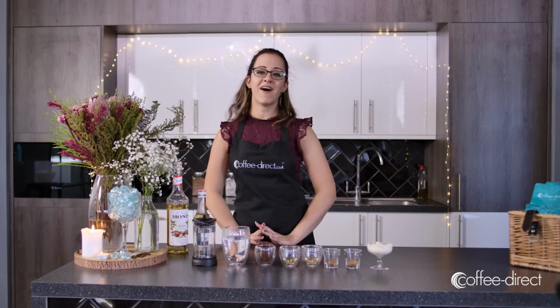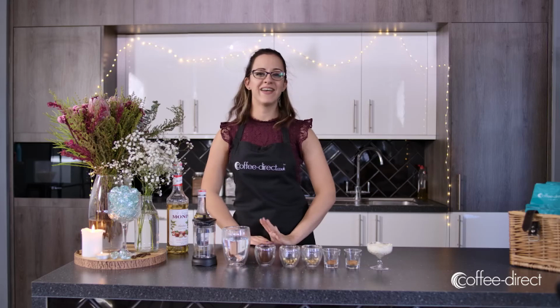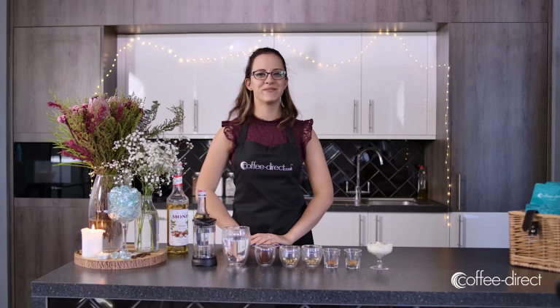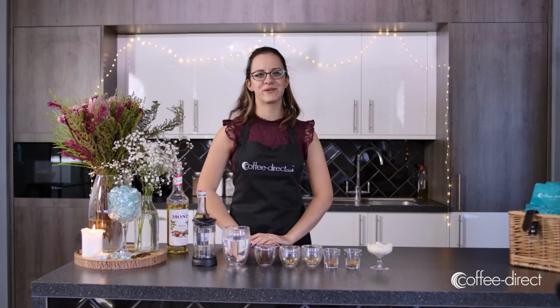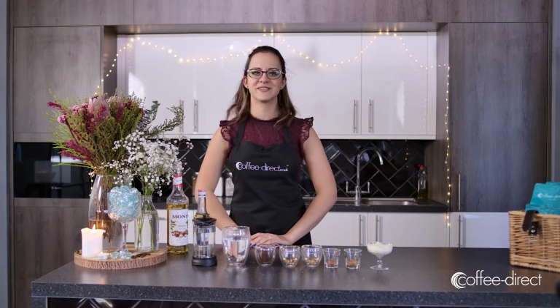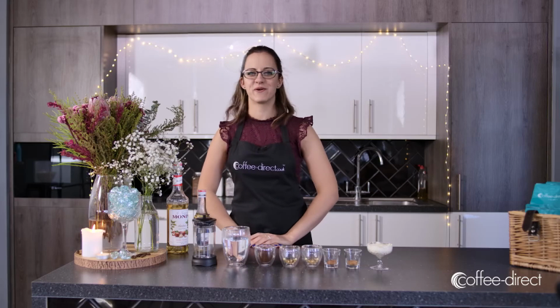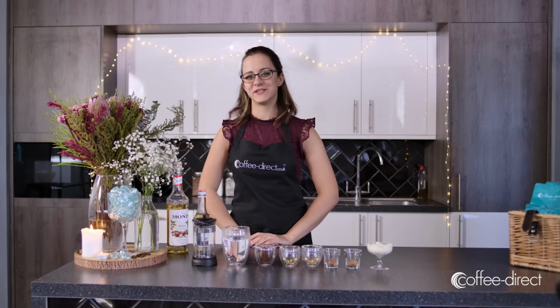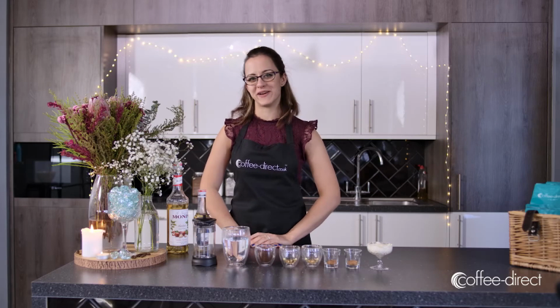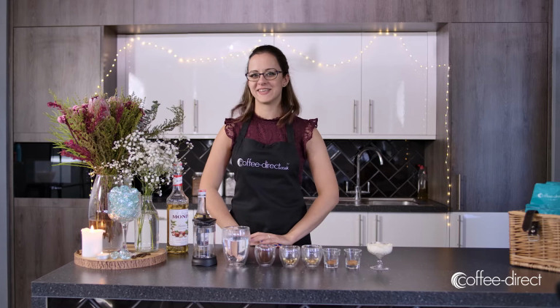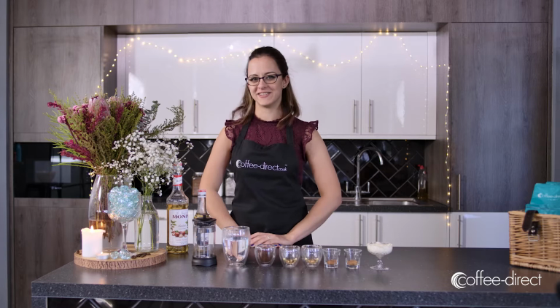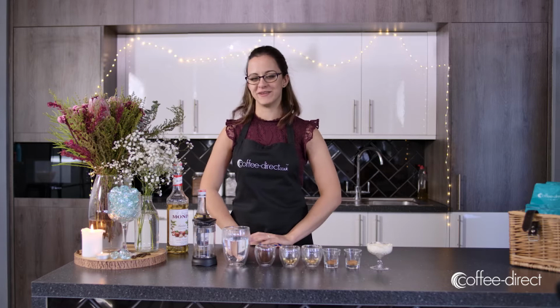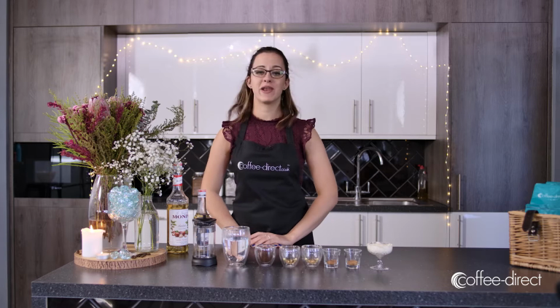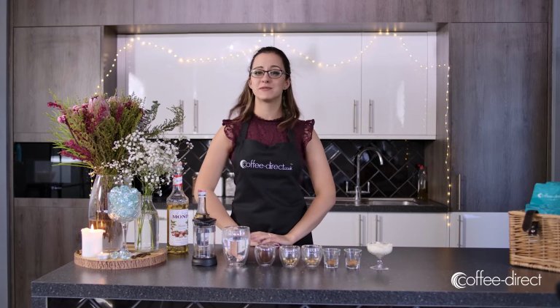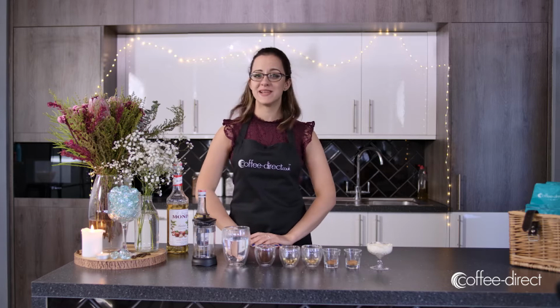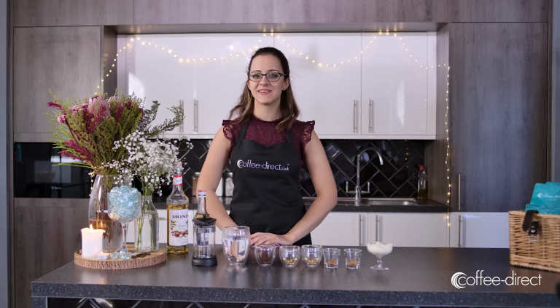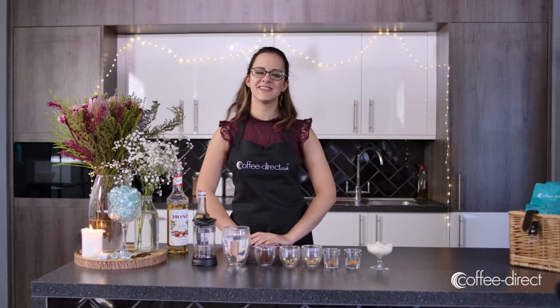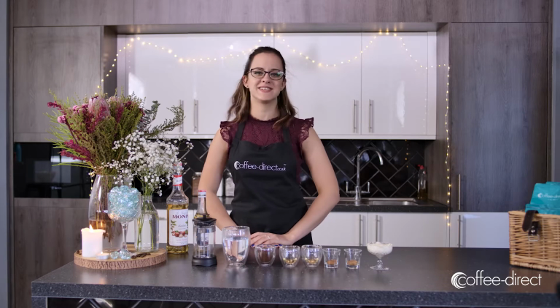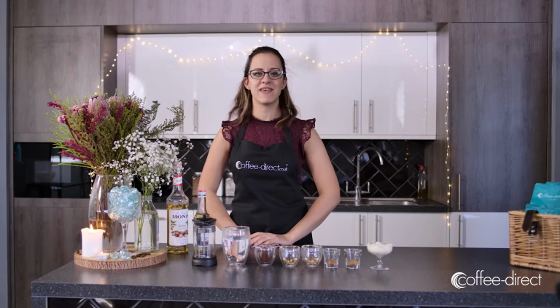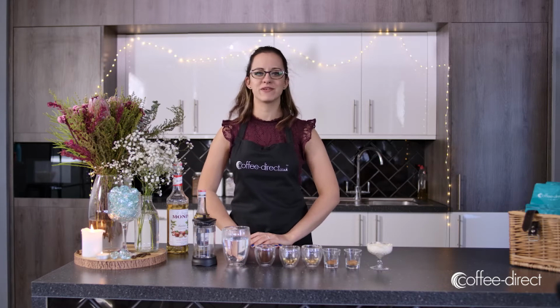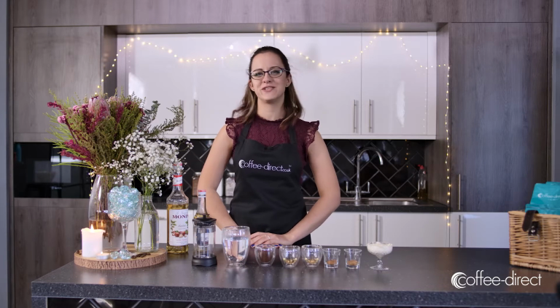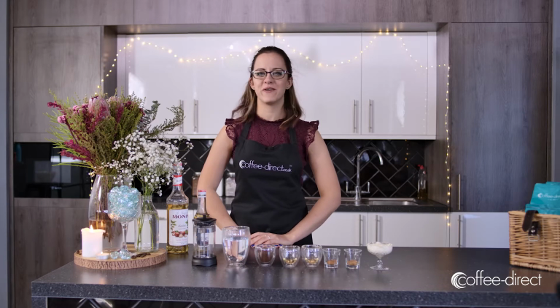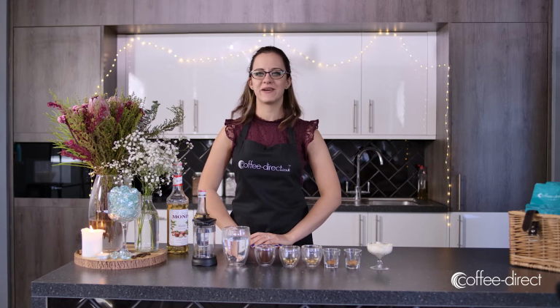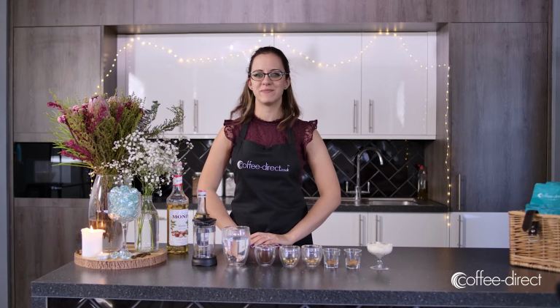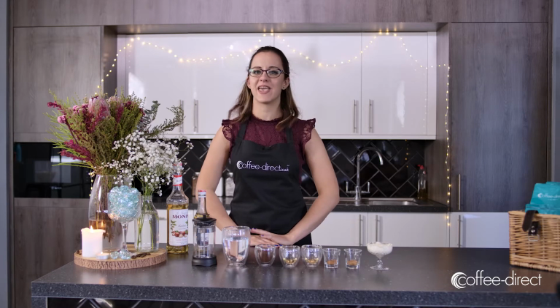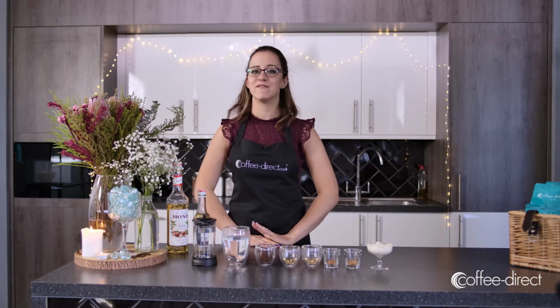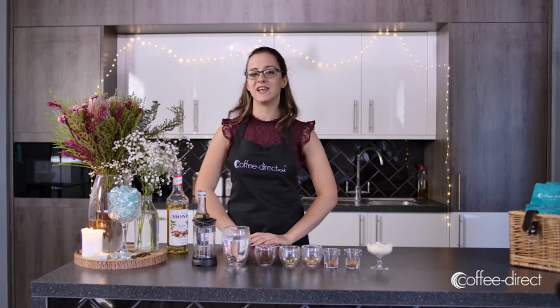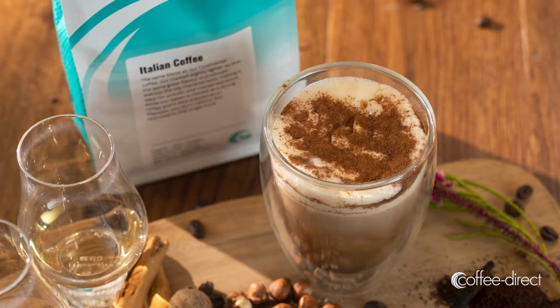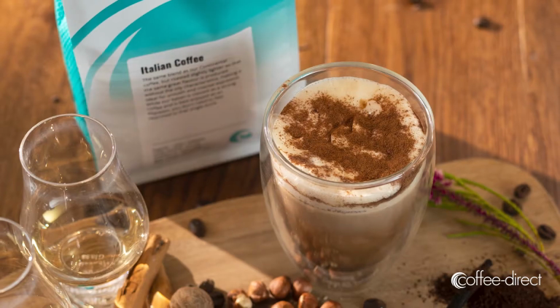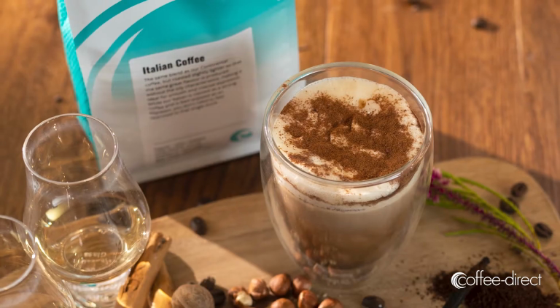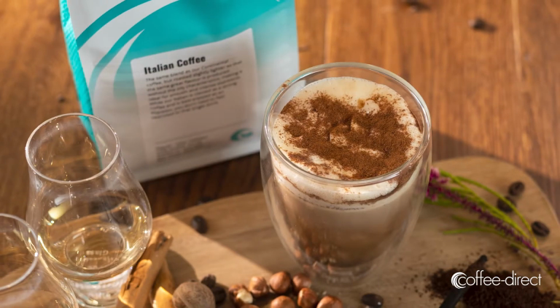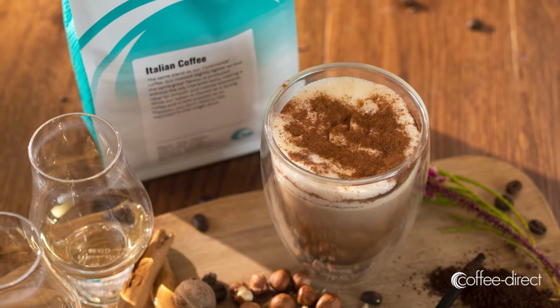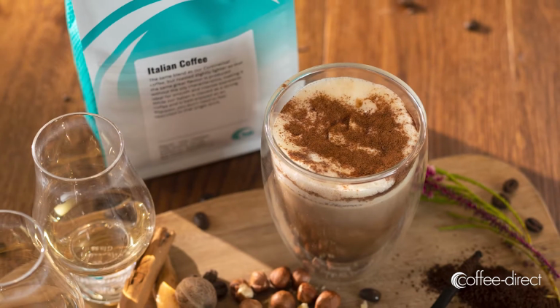Hi and welcome to the Coffee Direct kitchen. My name is Melissa and today I'm going to be showing you how to make a vanilla nut coffee.